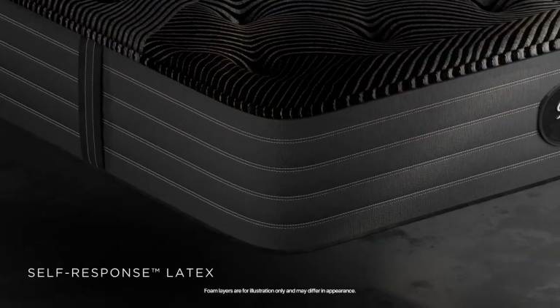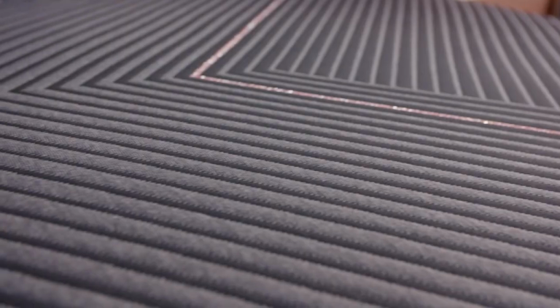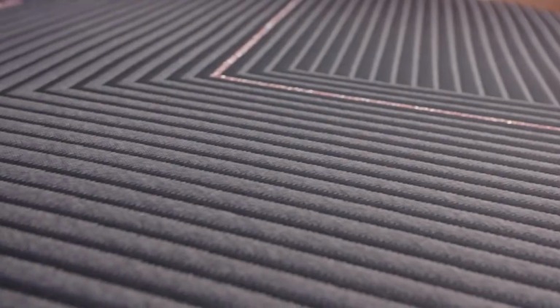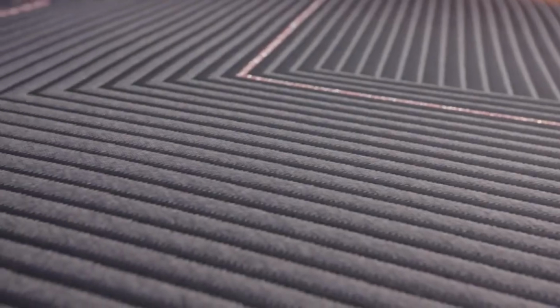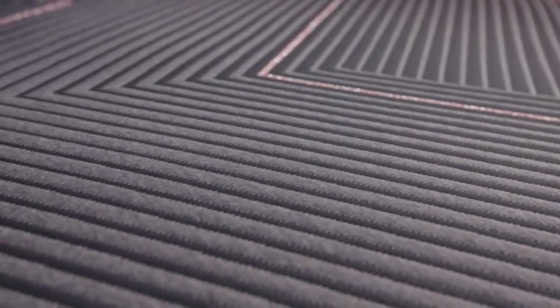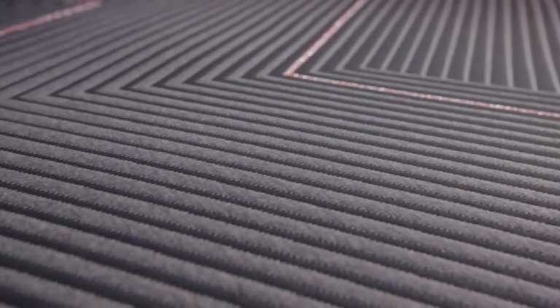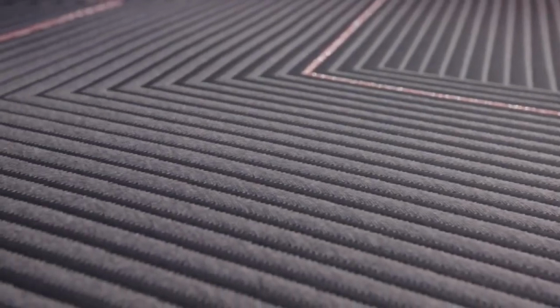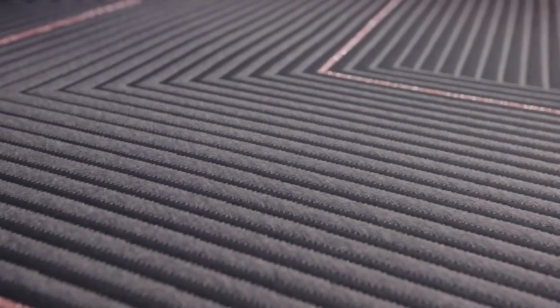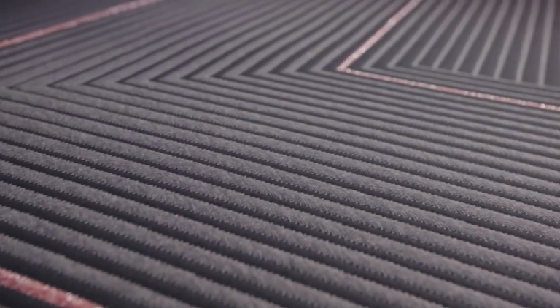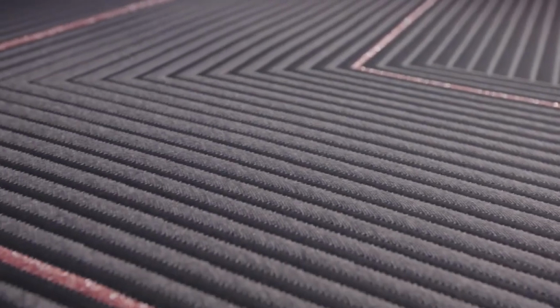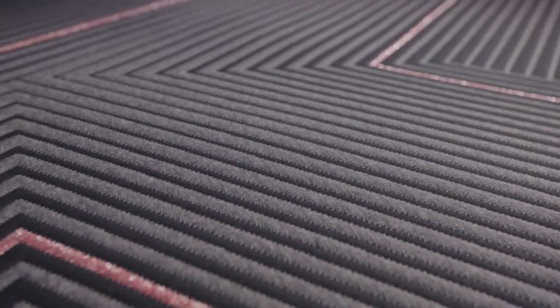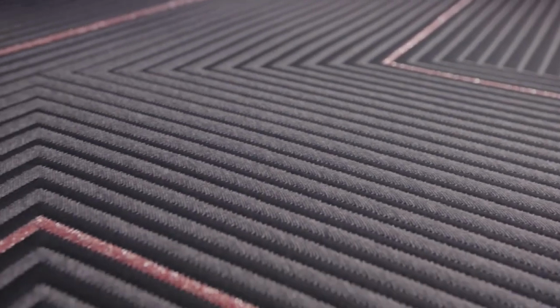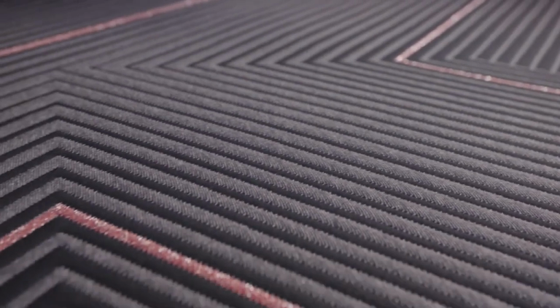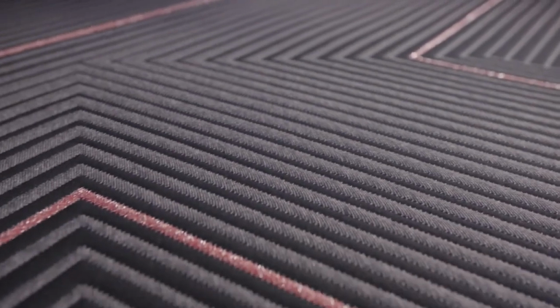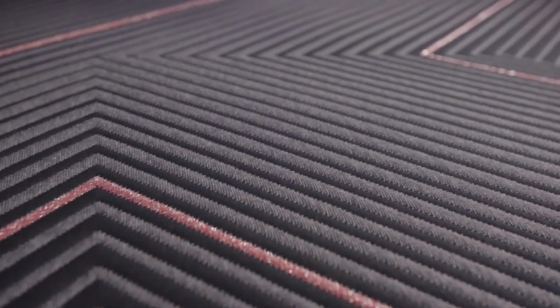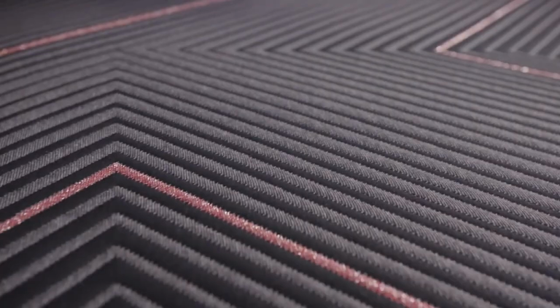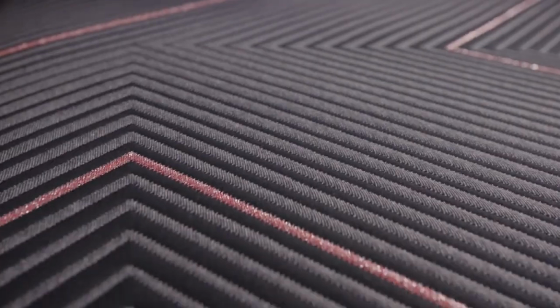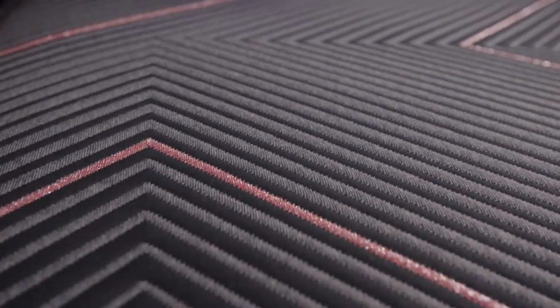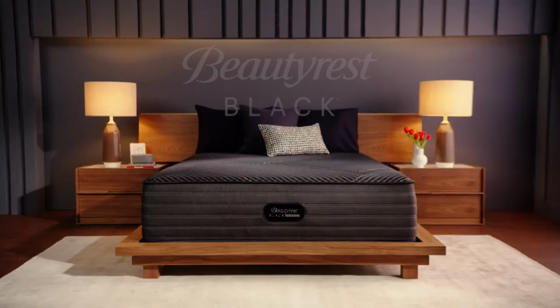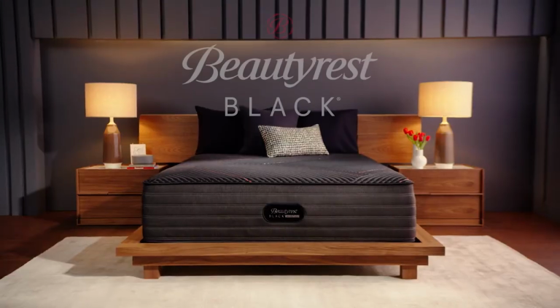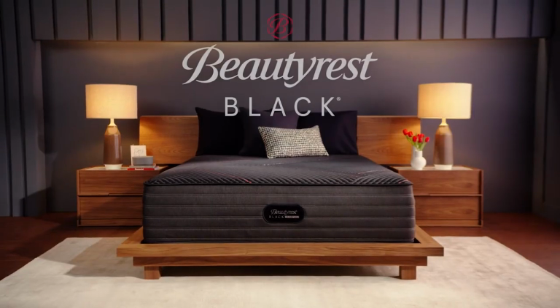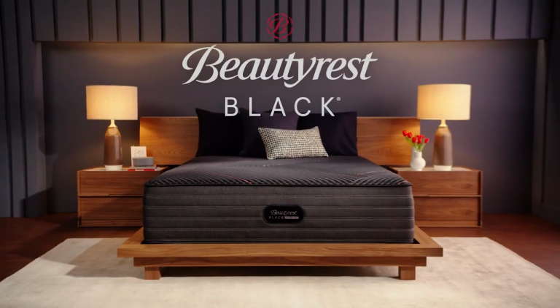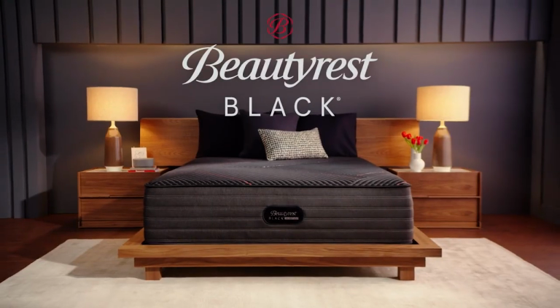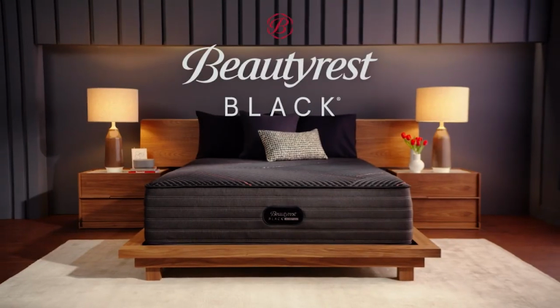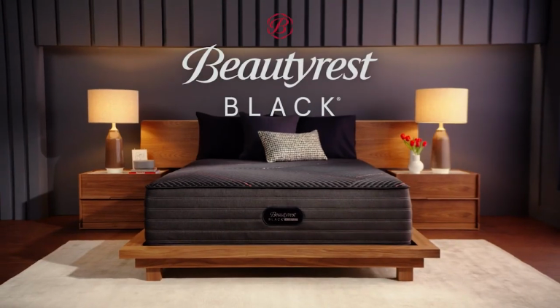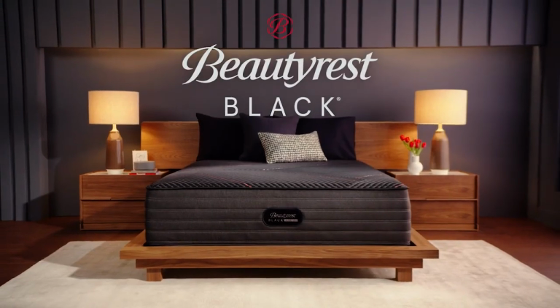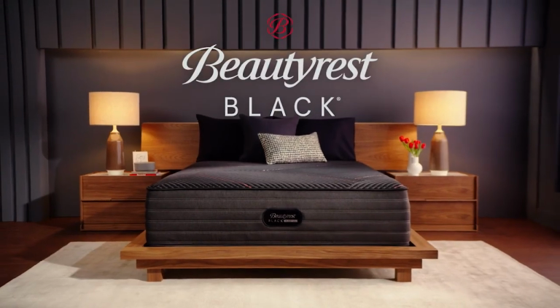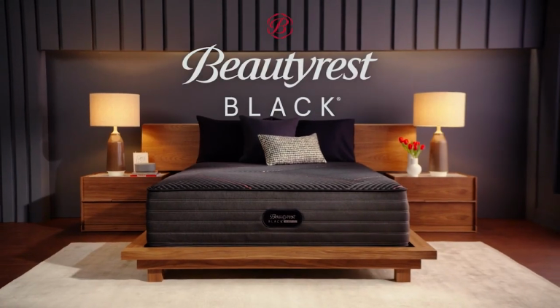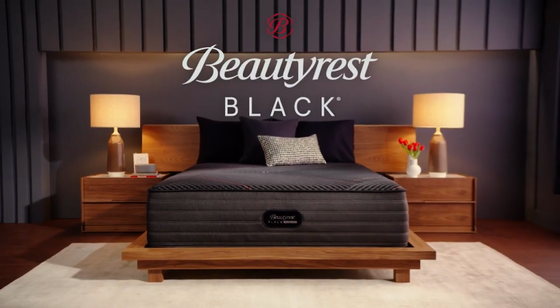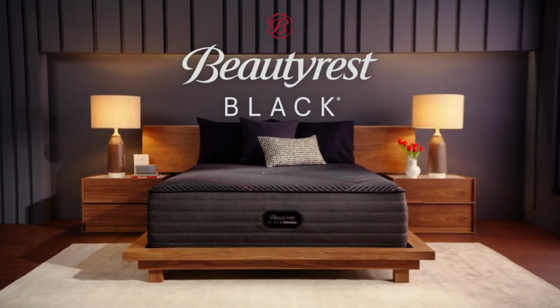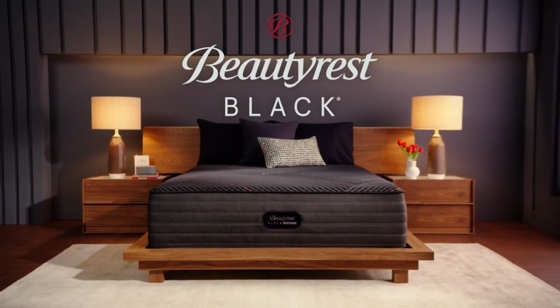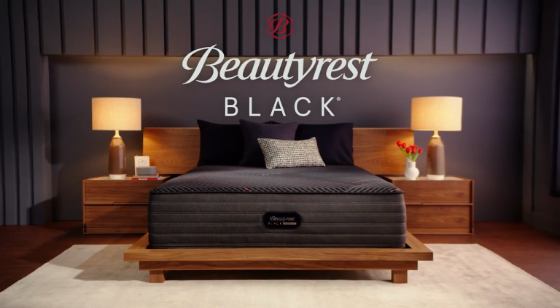Great sleep is a luxury you've earned. Beautyrest Black. Sleep first class.